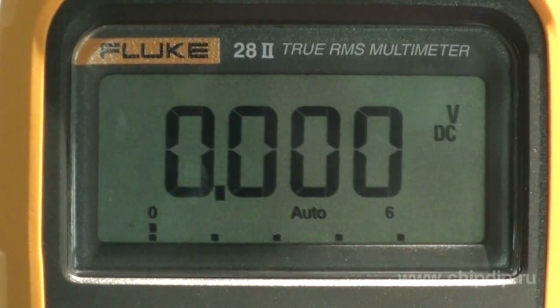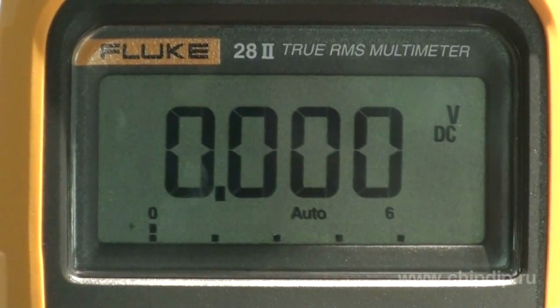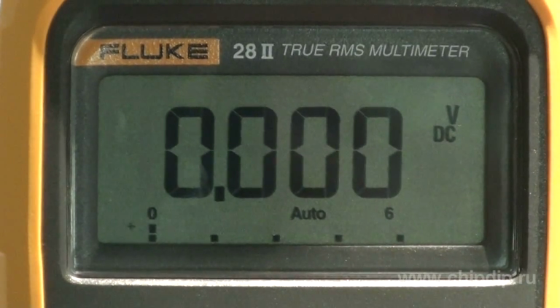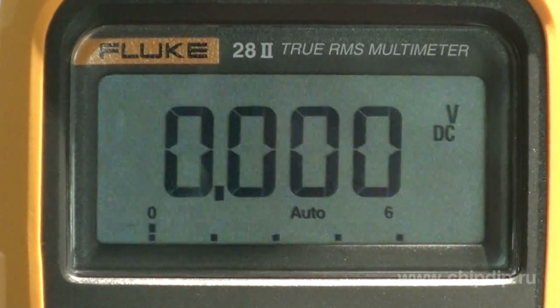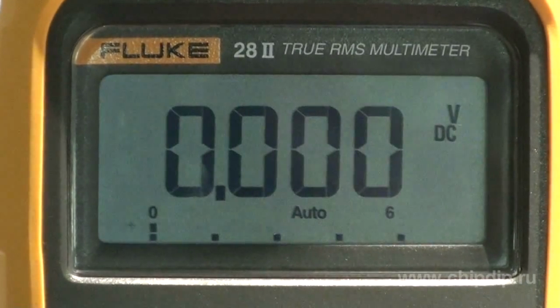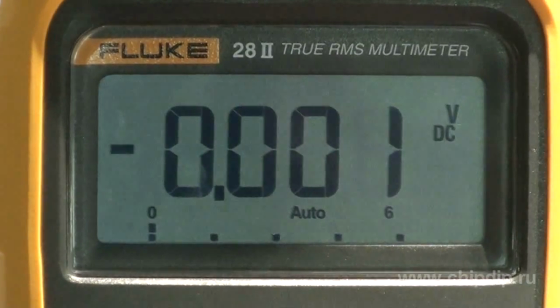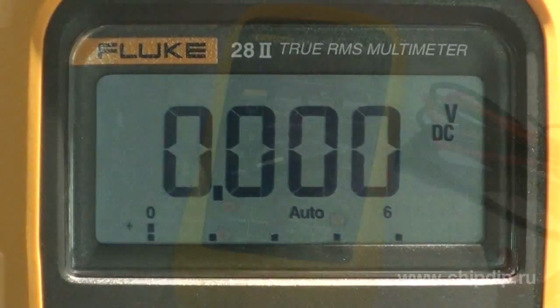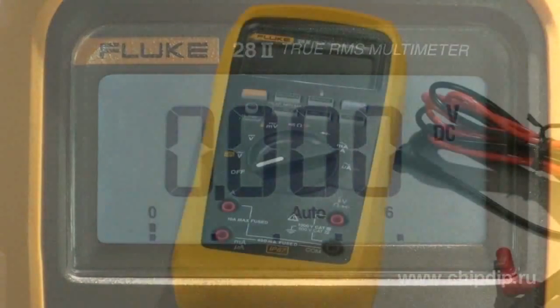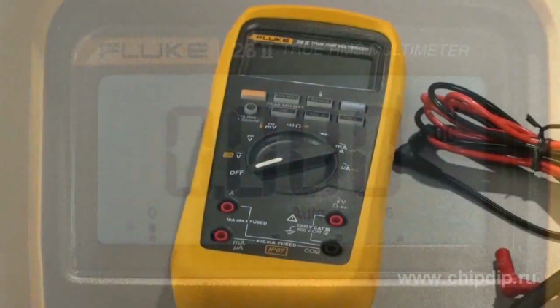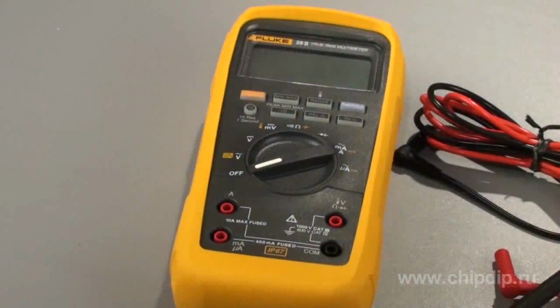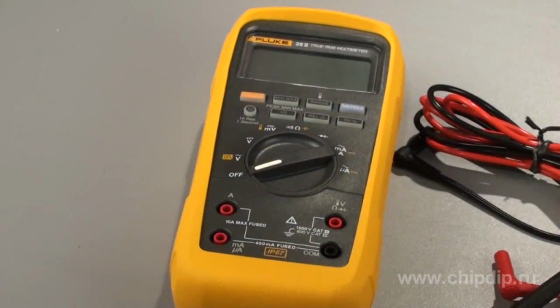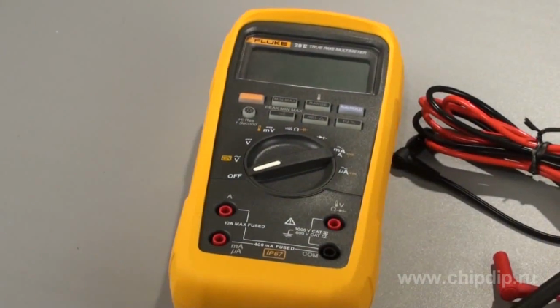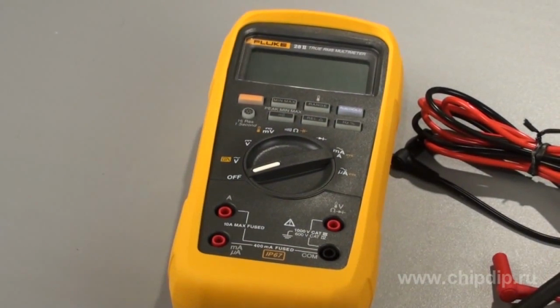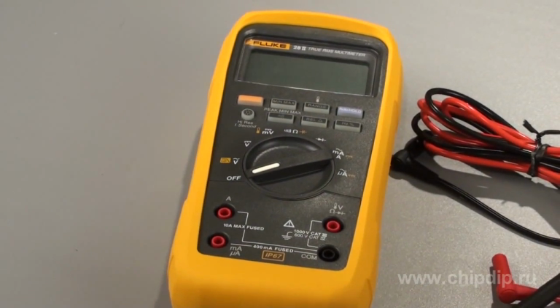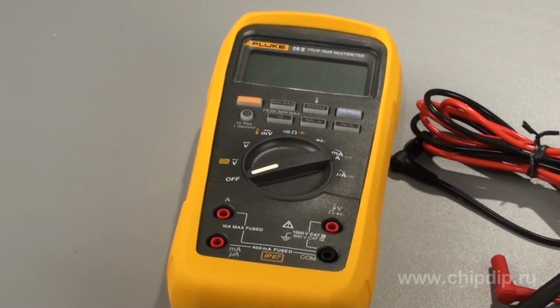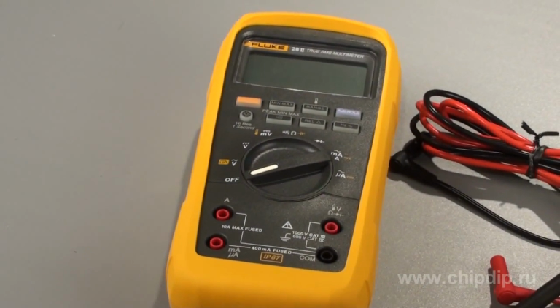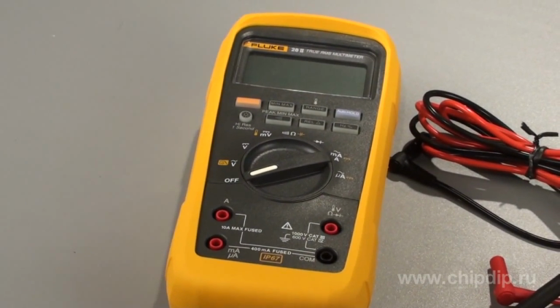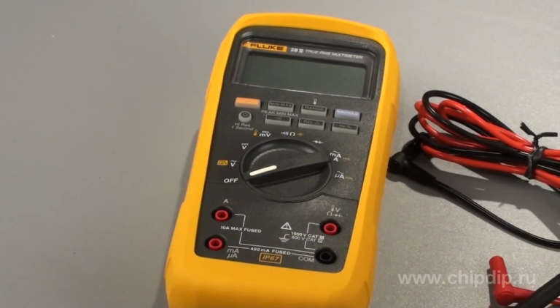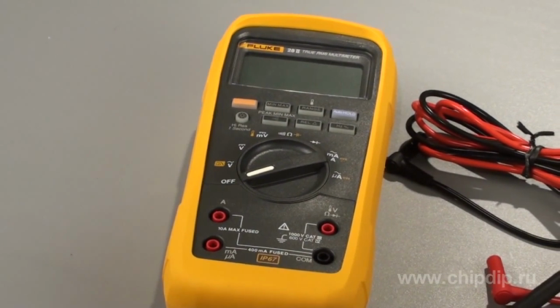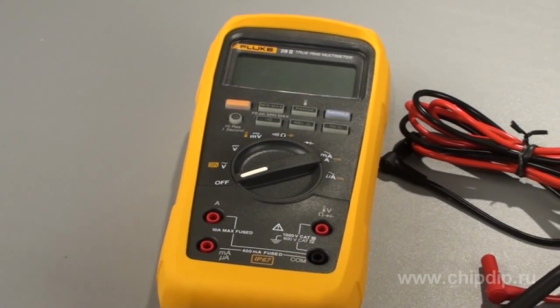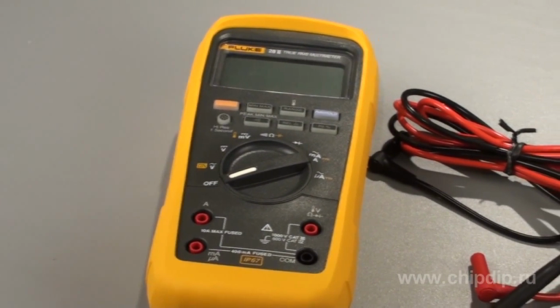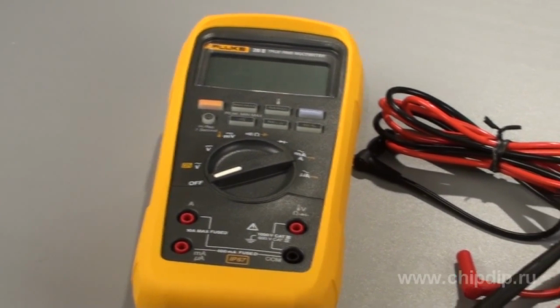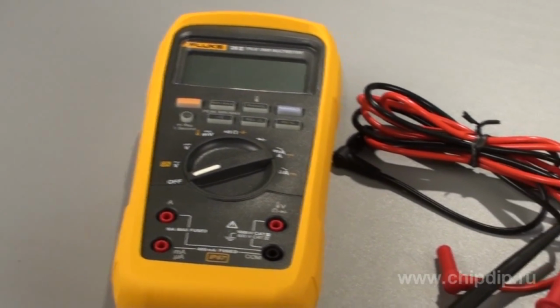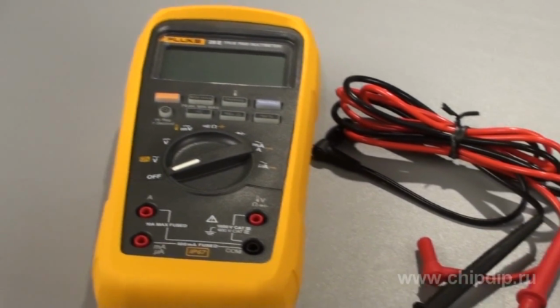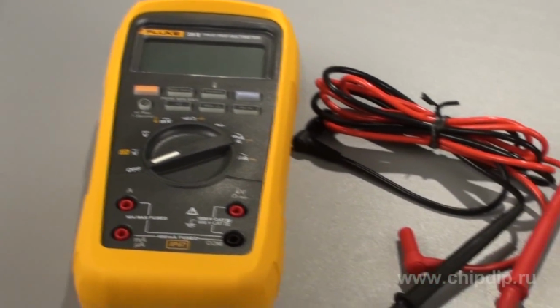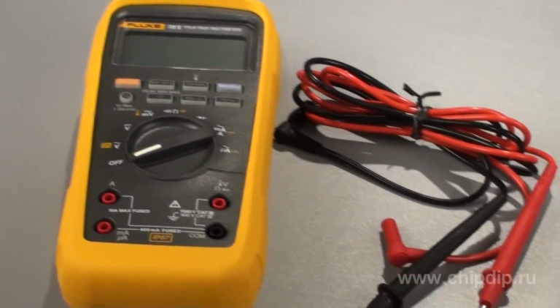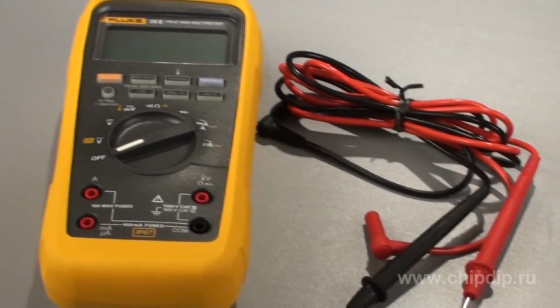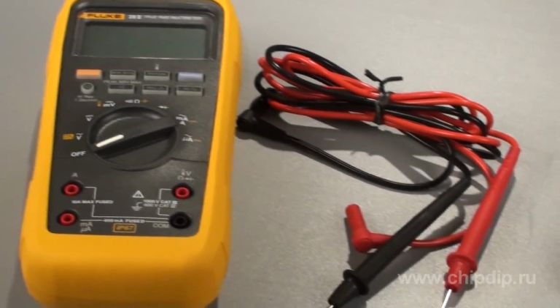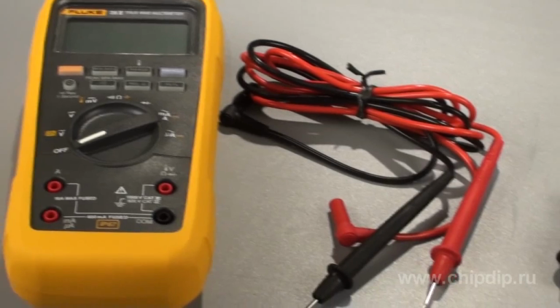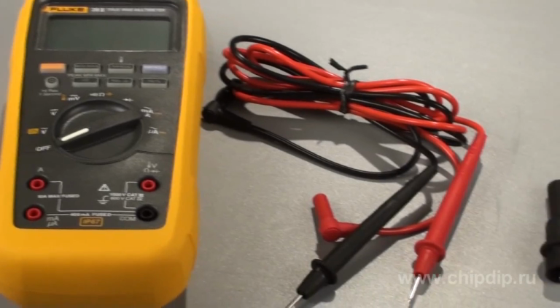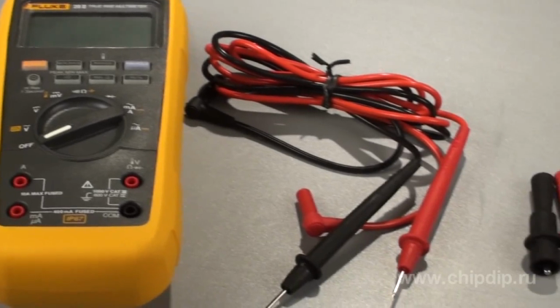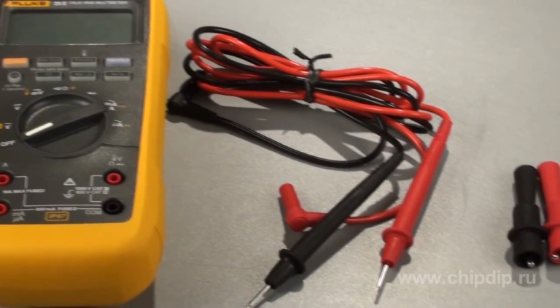The delivery set includes the following components: the Fluke 28II multimeter with an installed battery, and a set of test leads.